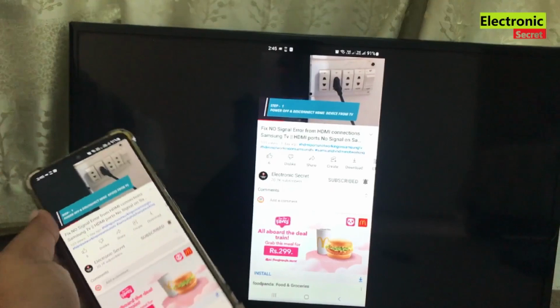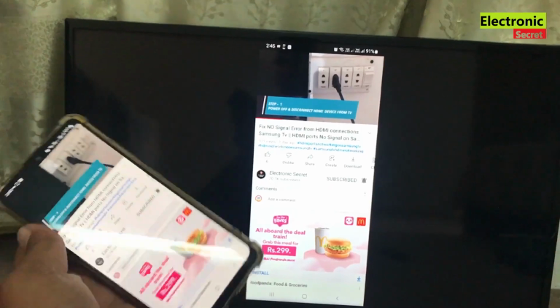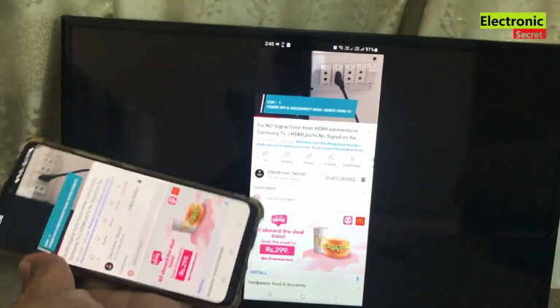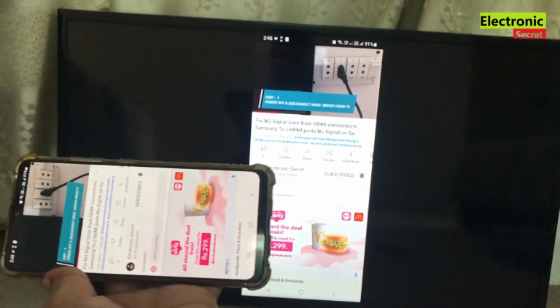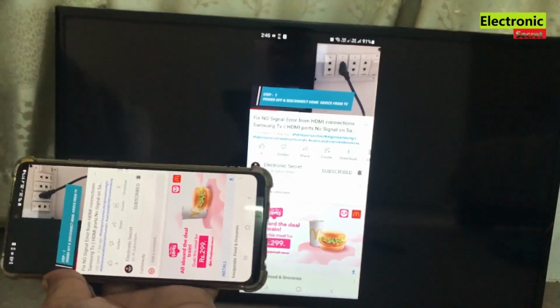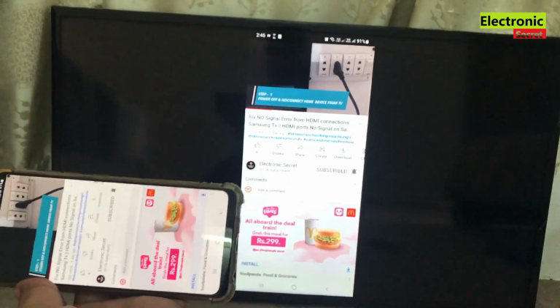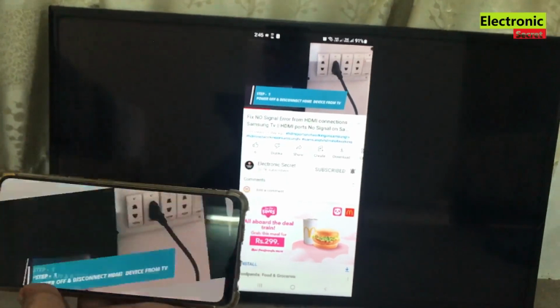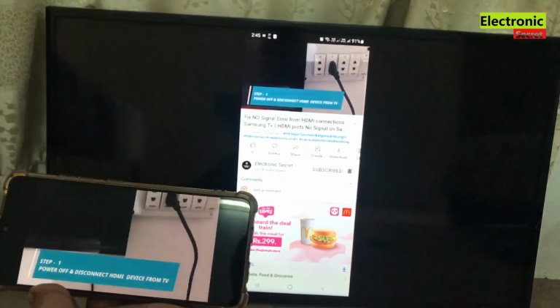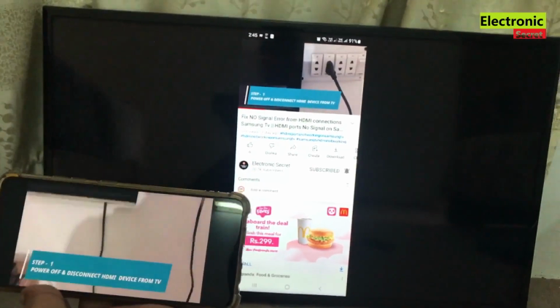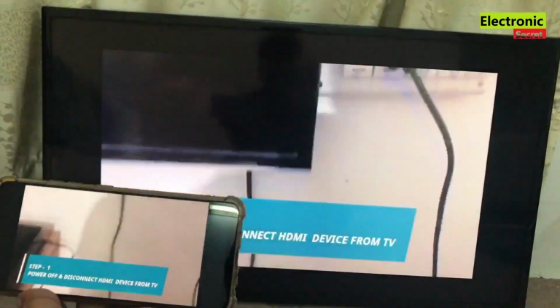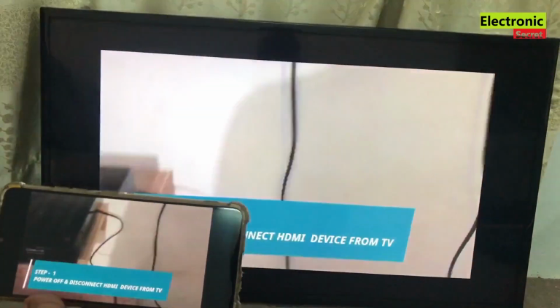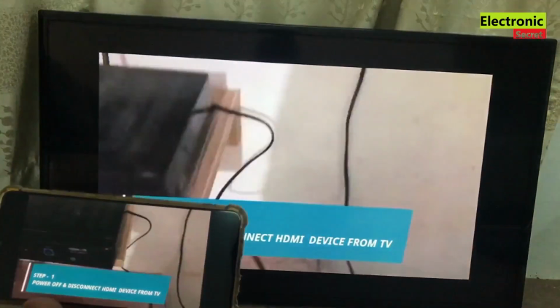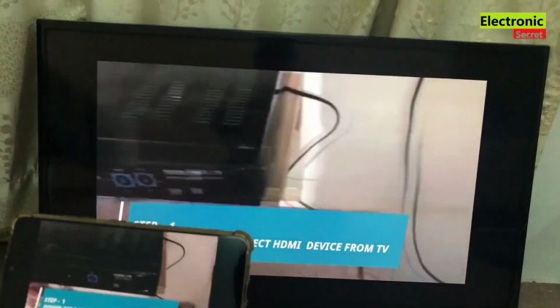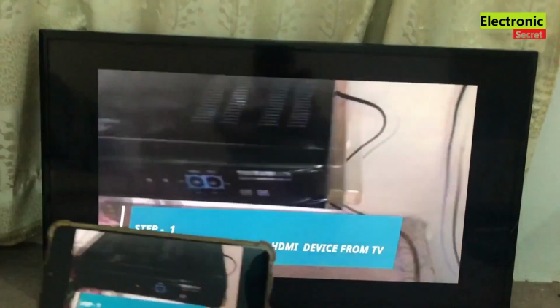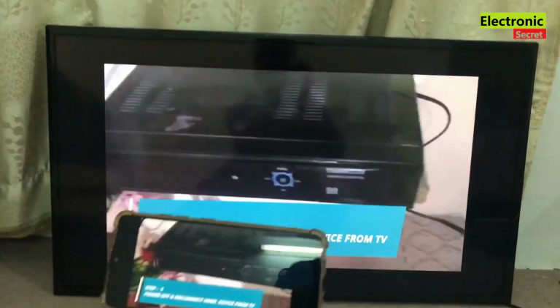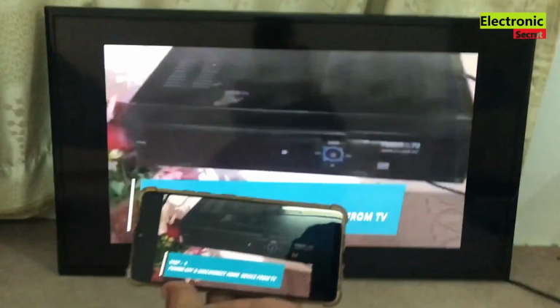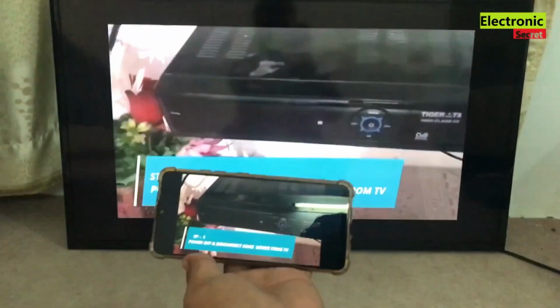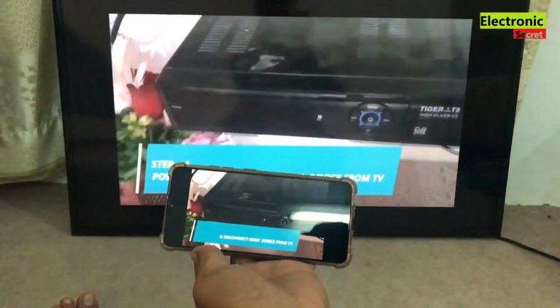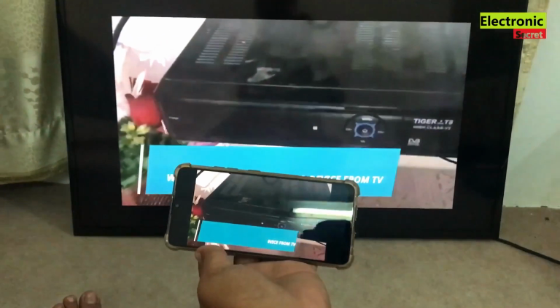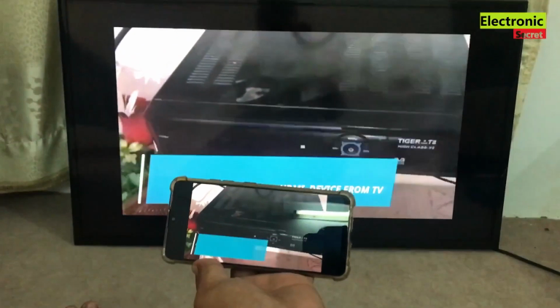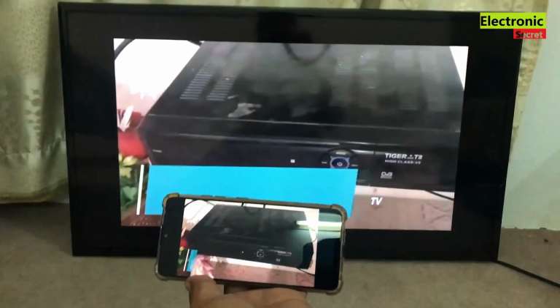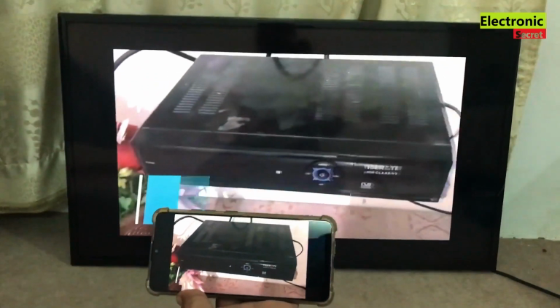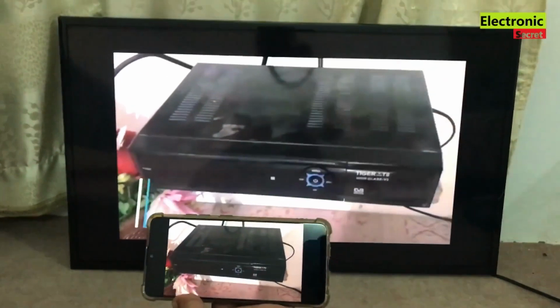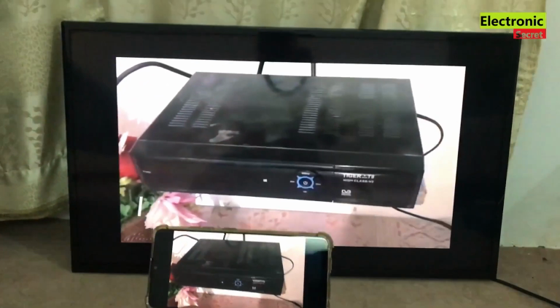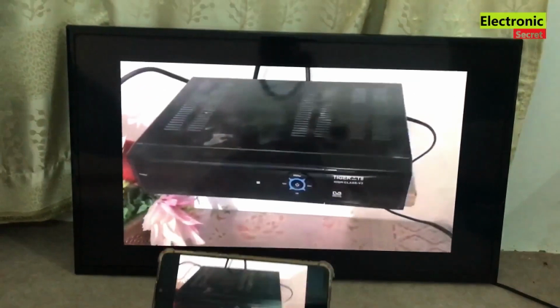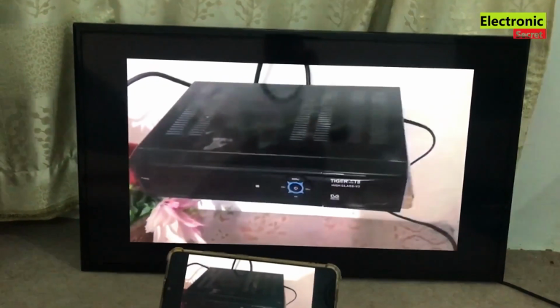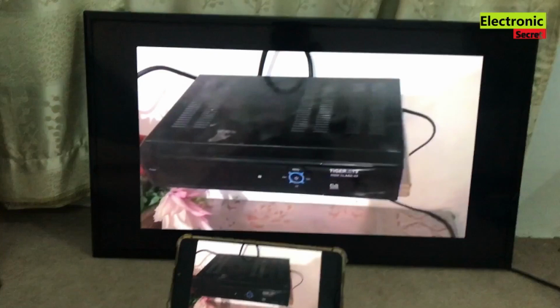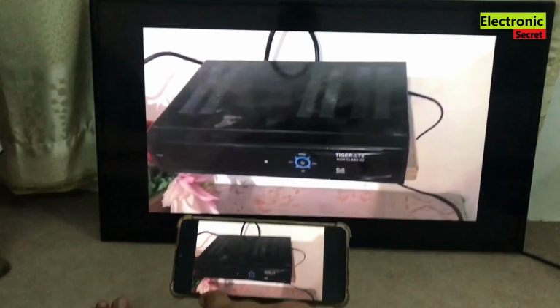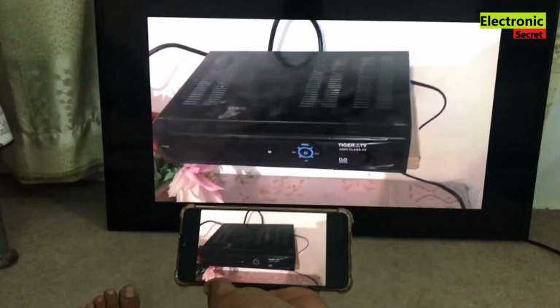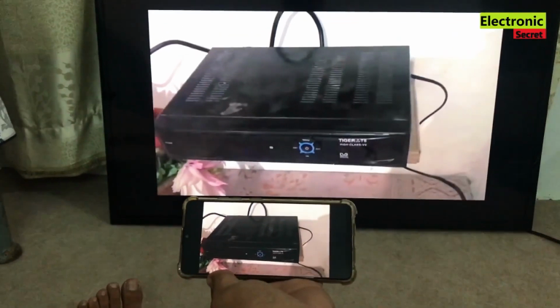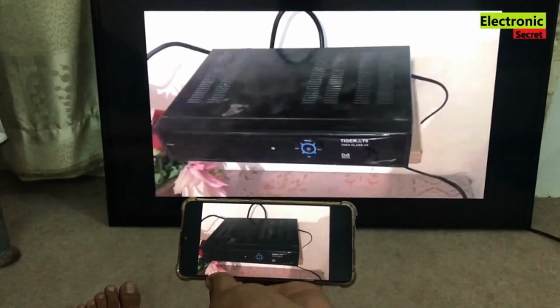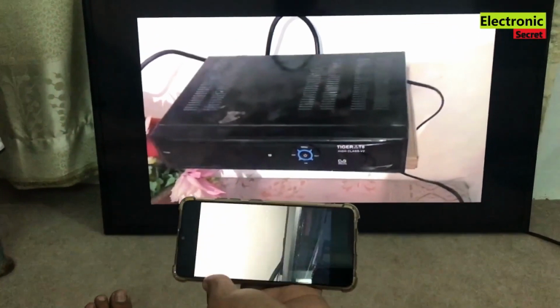To see a full screen video, just rotate your phone and the TV display will switch to full screen.